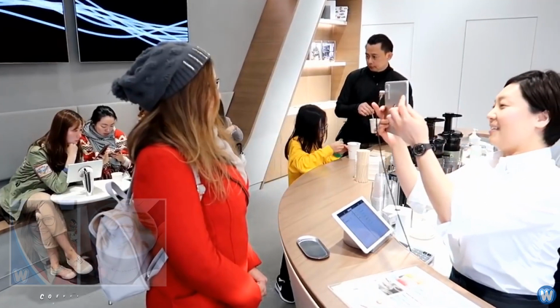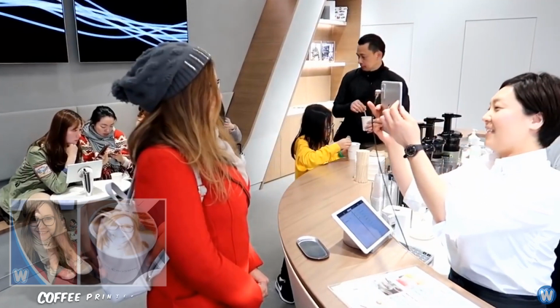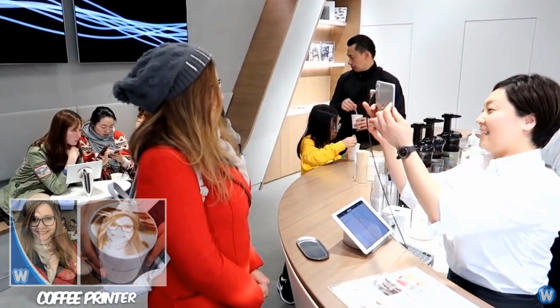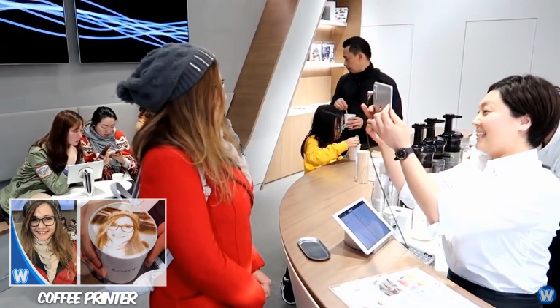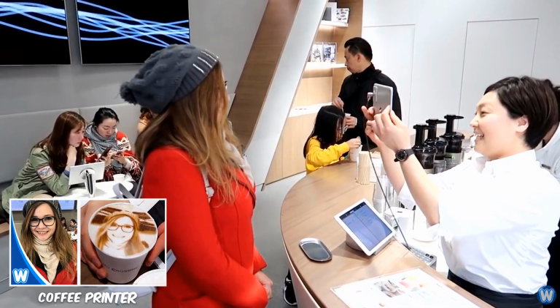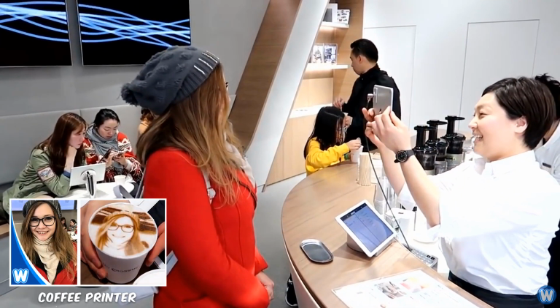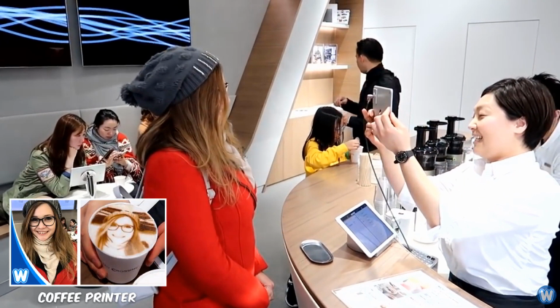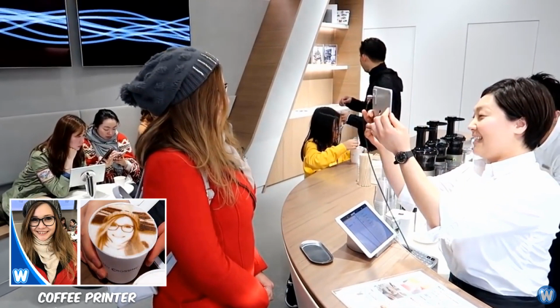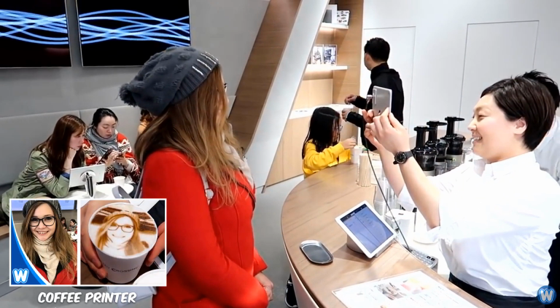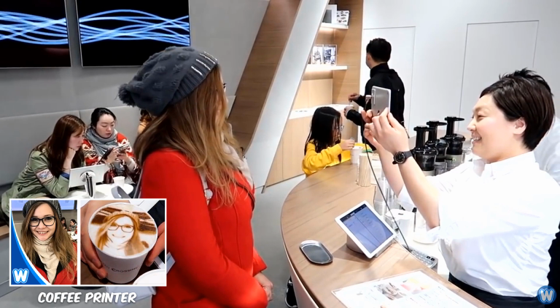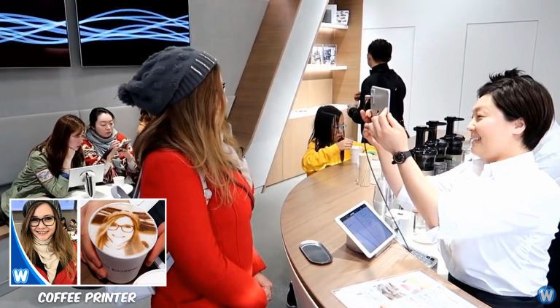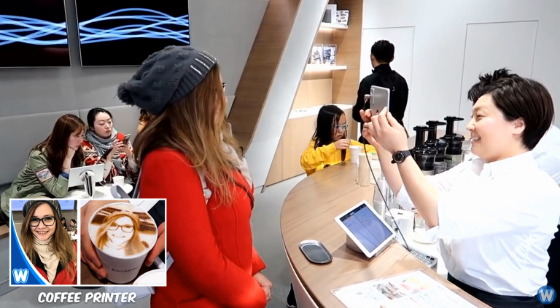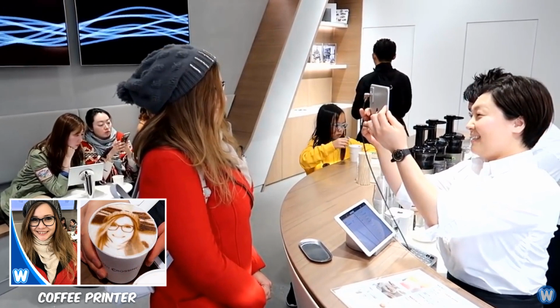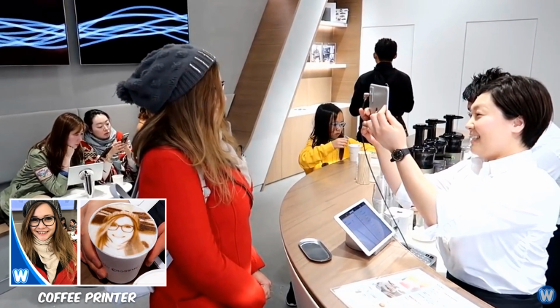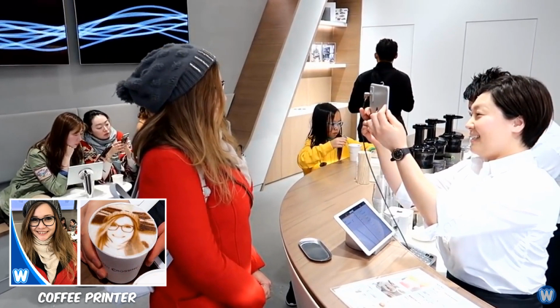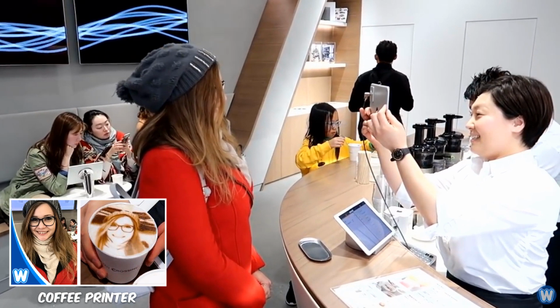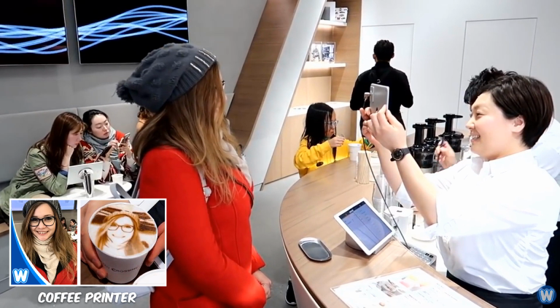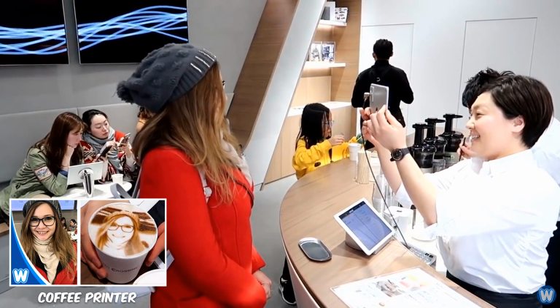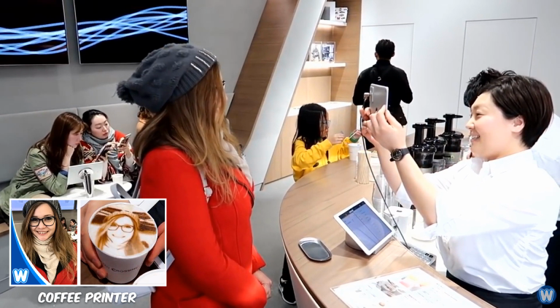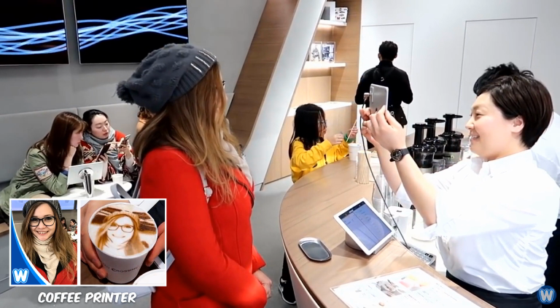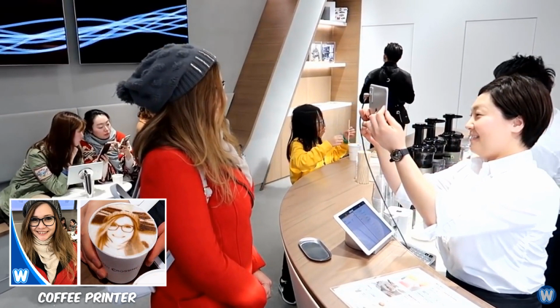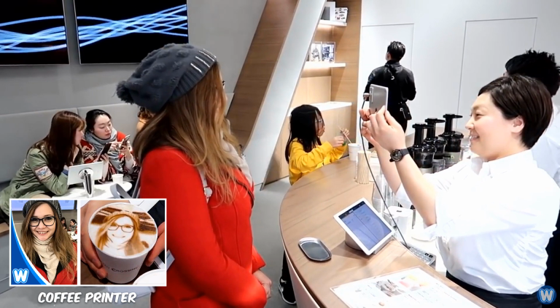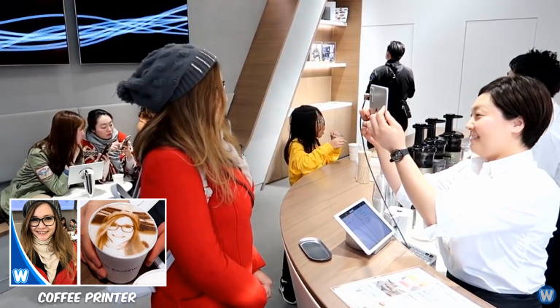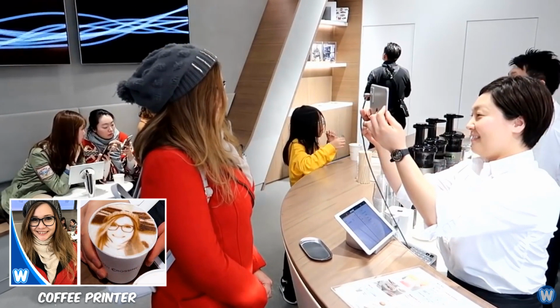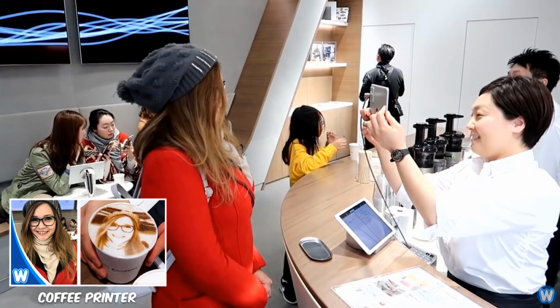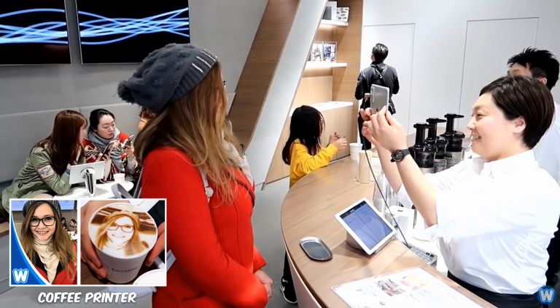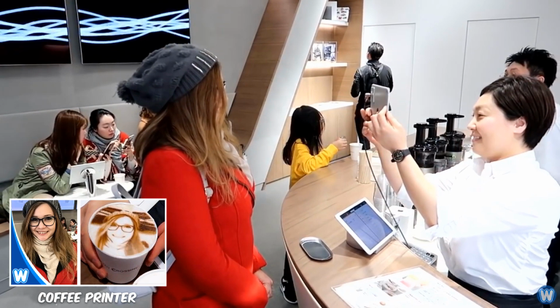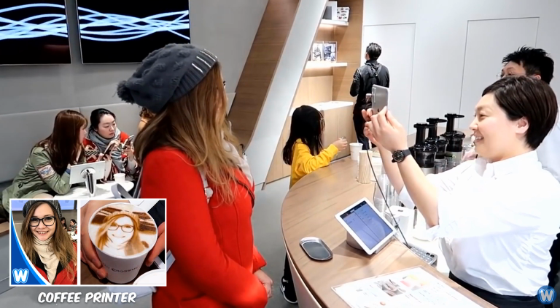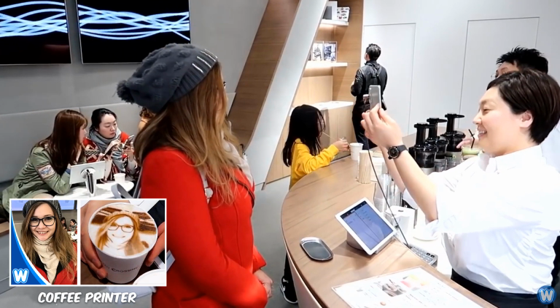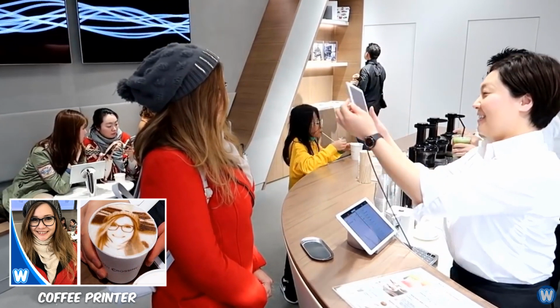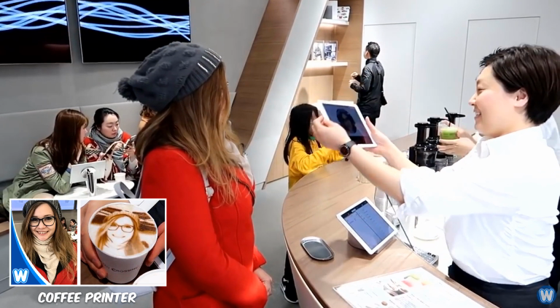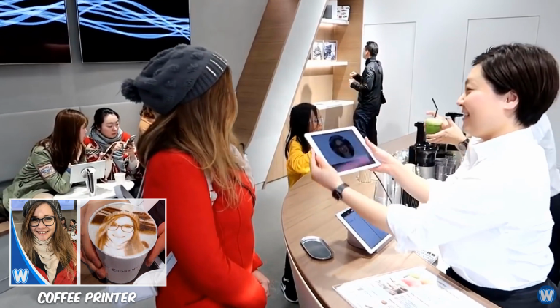There are now certain cafes that have printers that can print your image onto coffee with coffee powder.